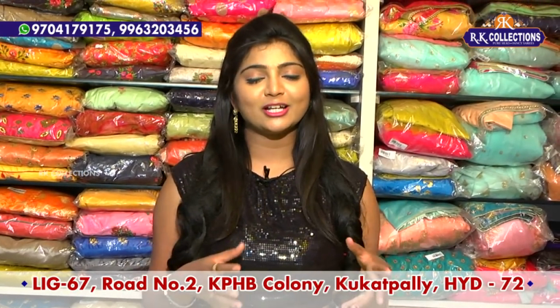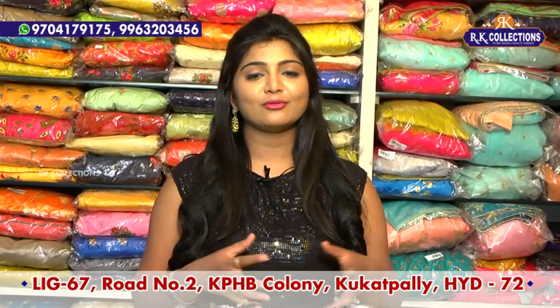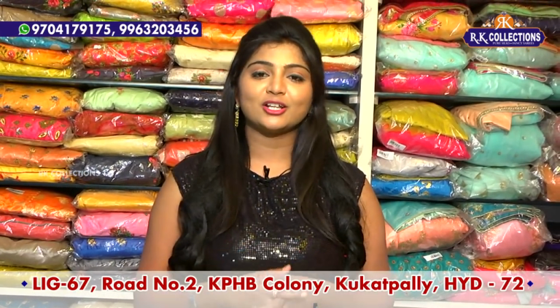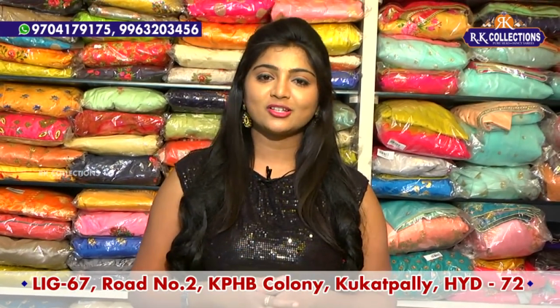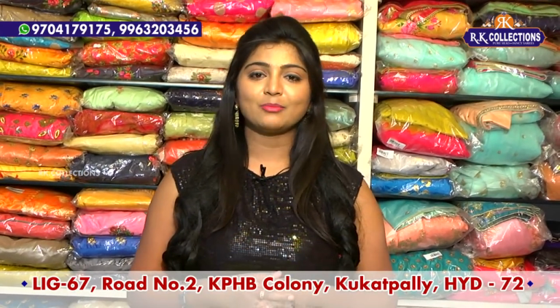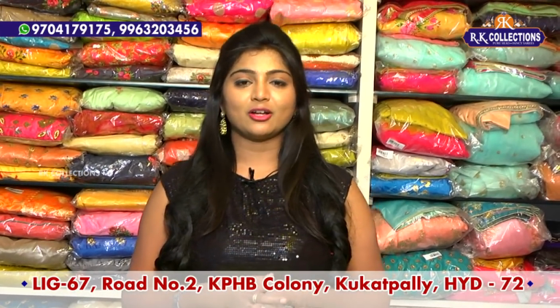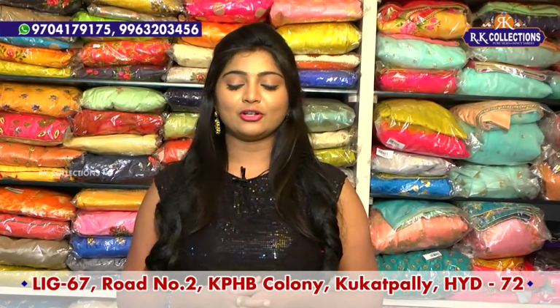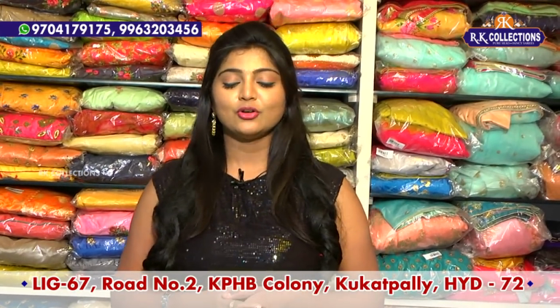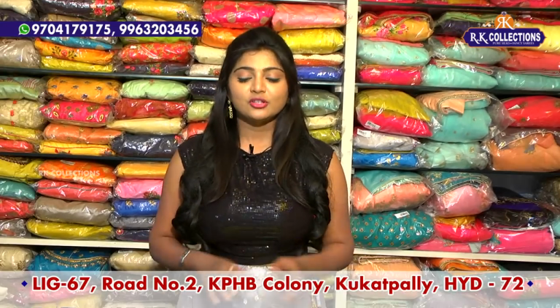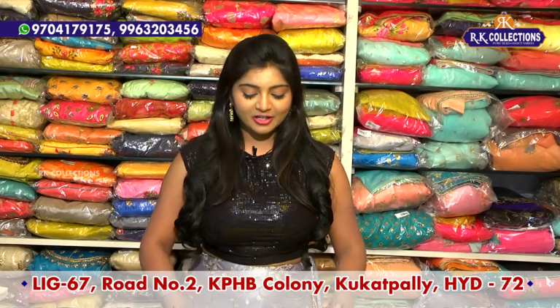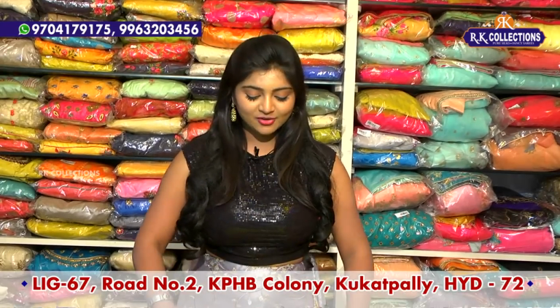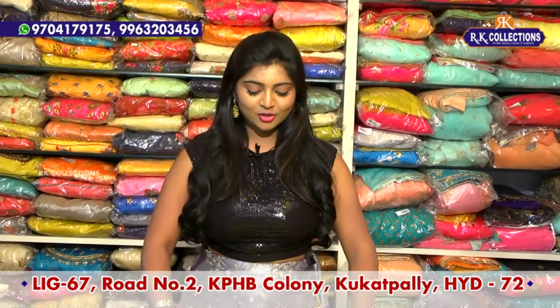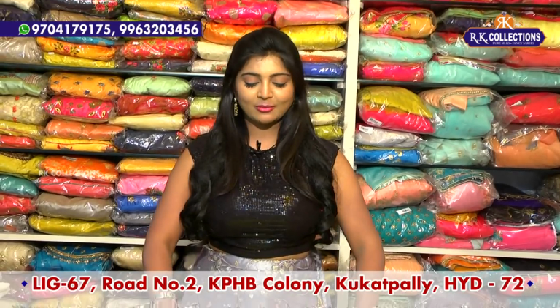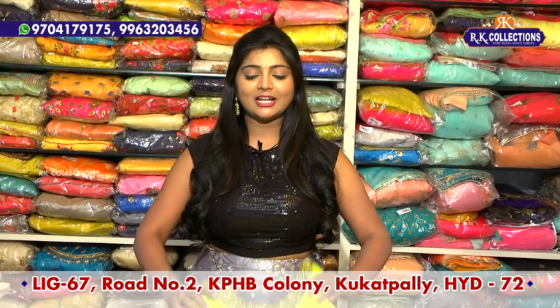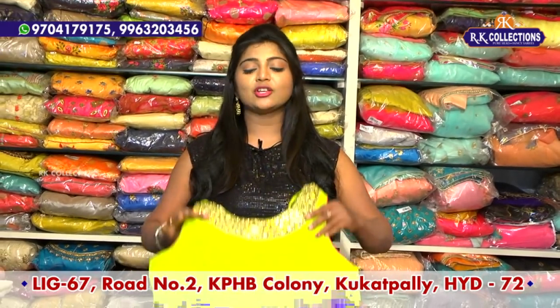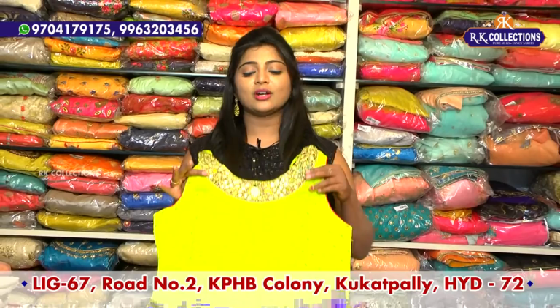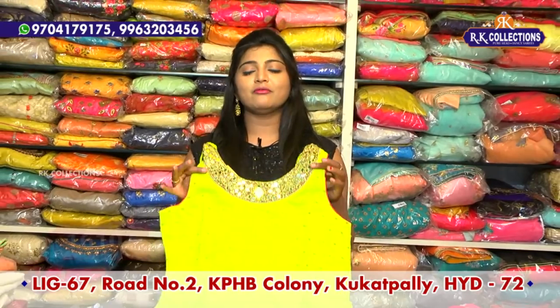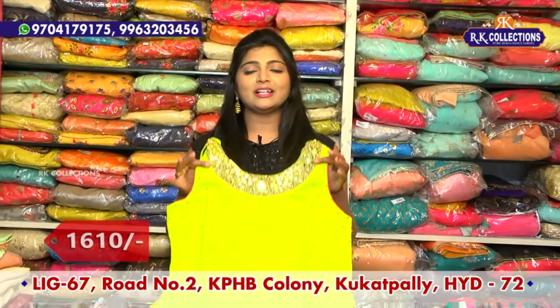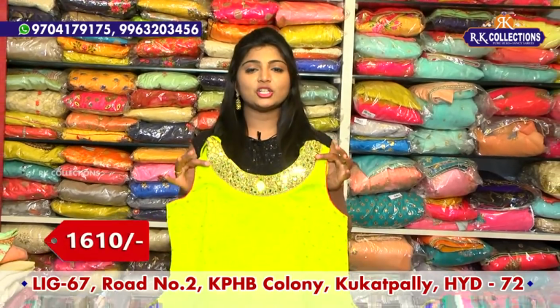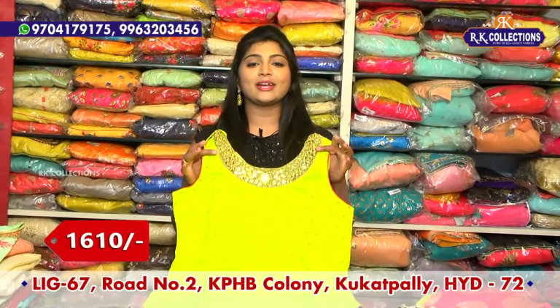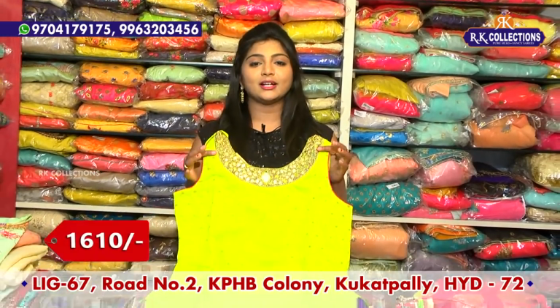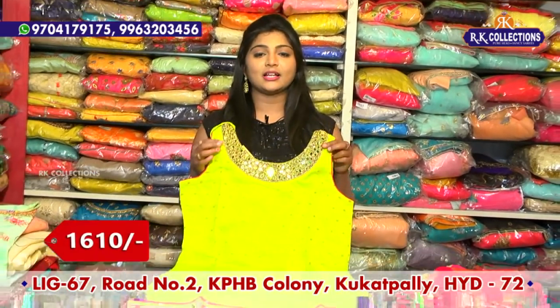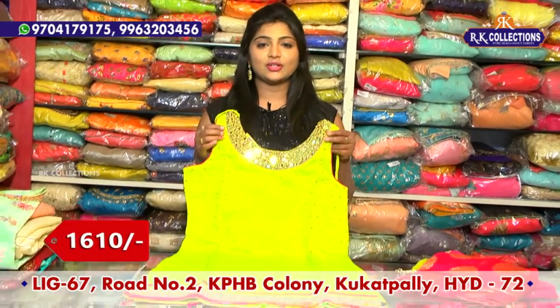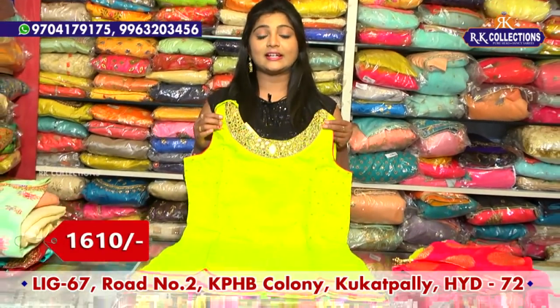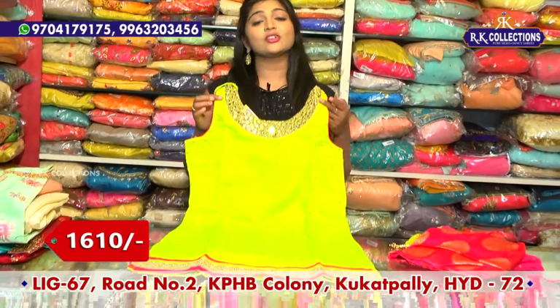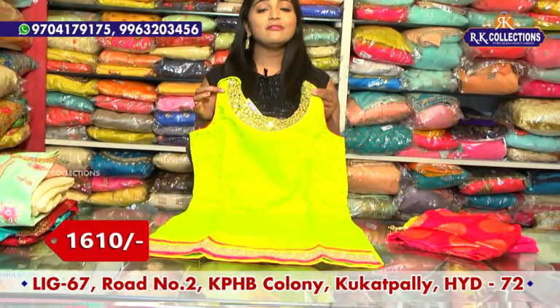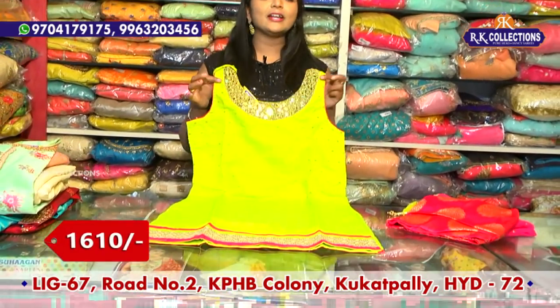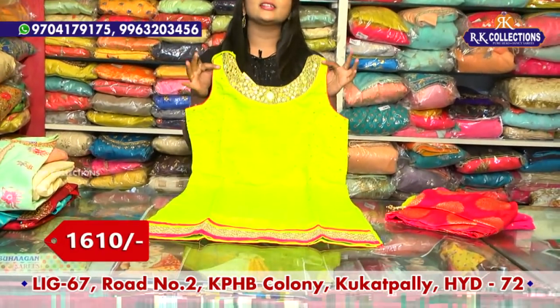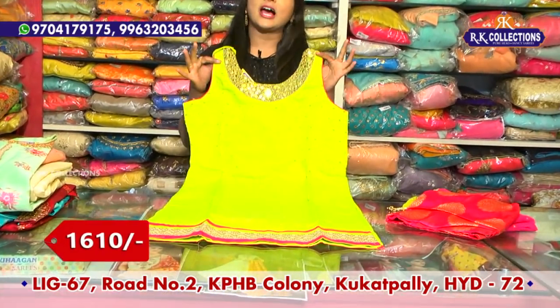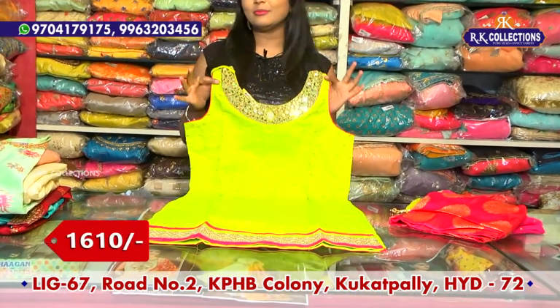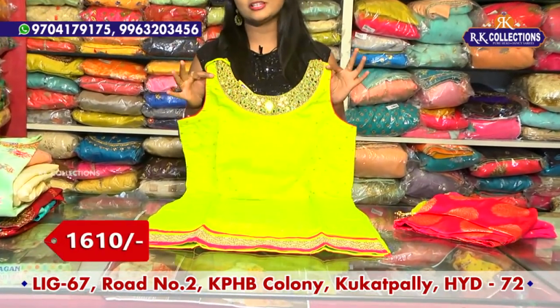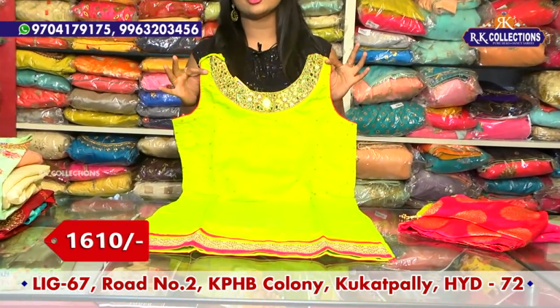We will be updated on the collections. First, we have a straight cut collection. We have very beautiful colors.